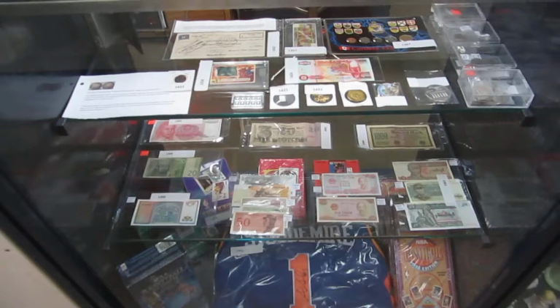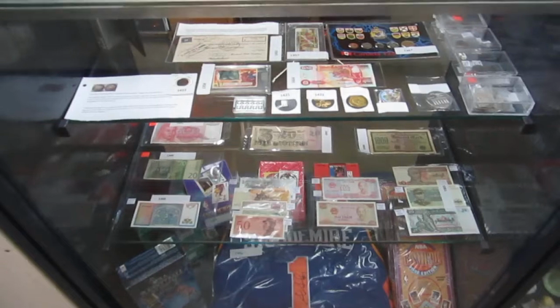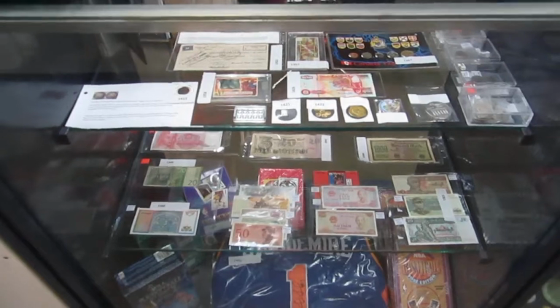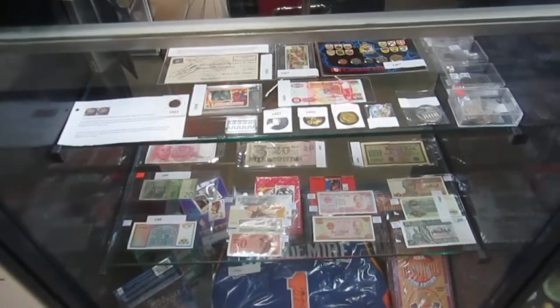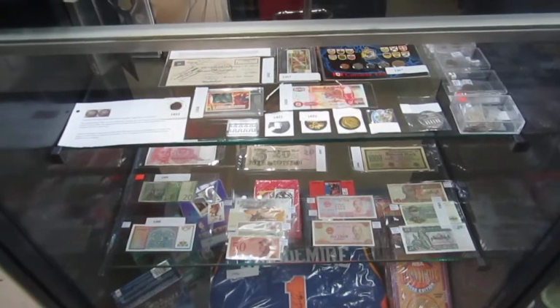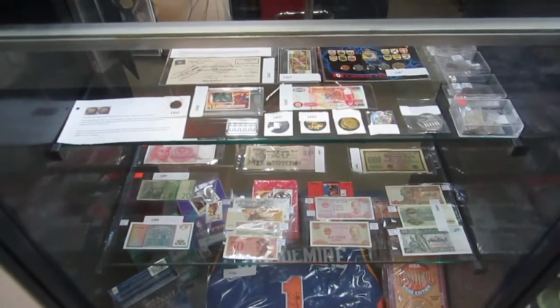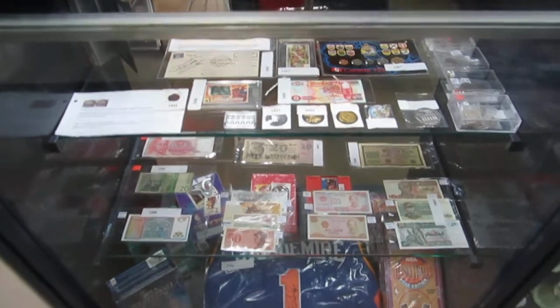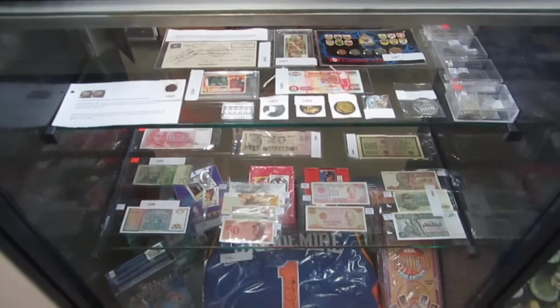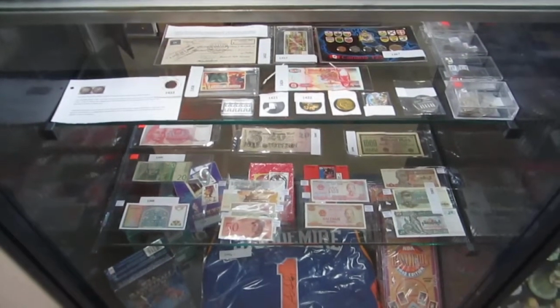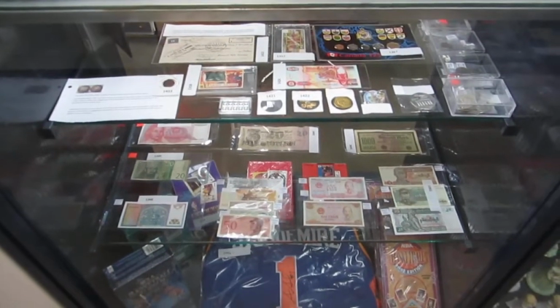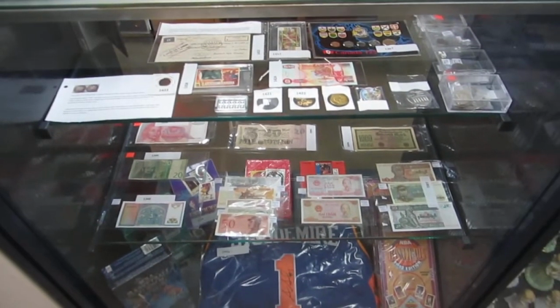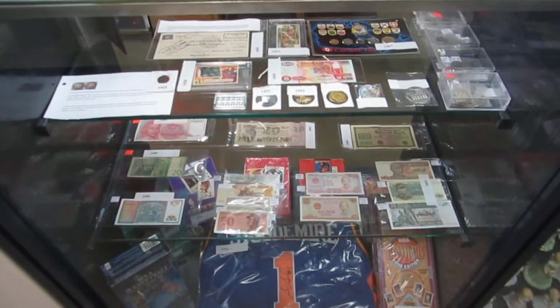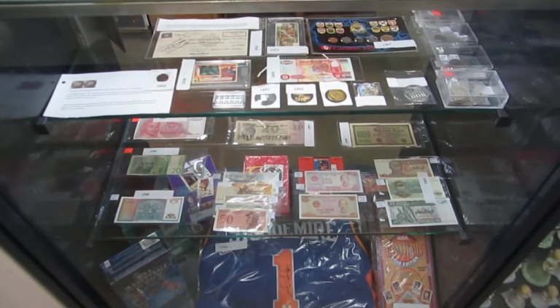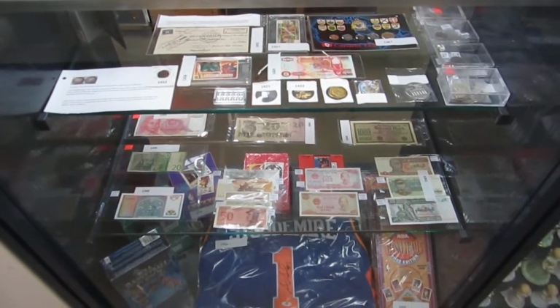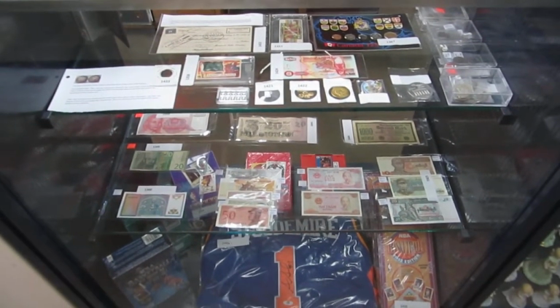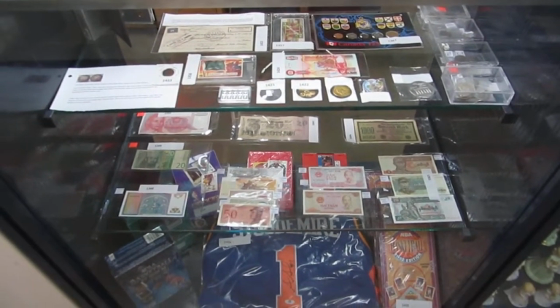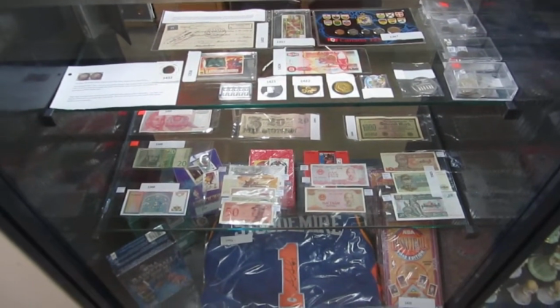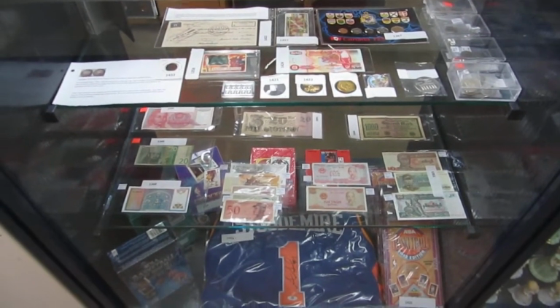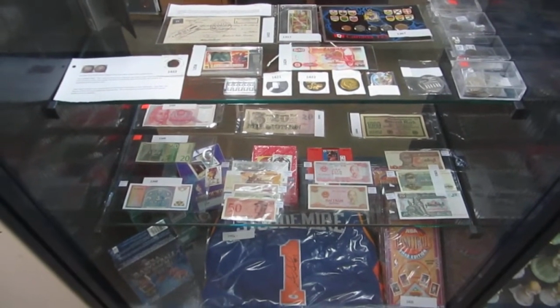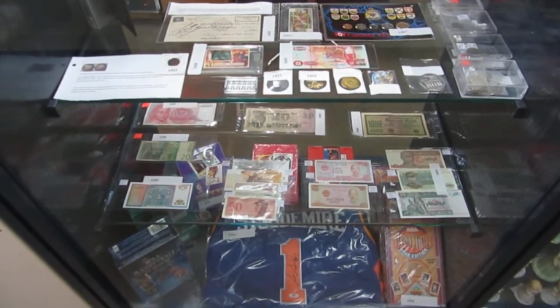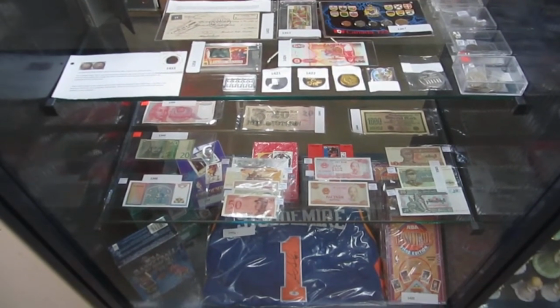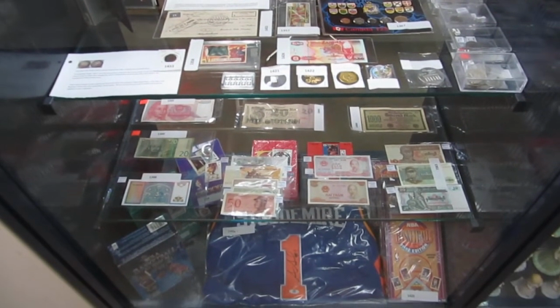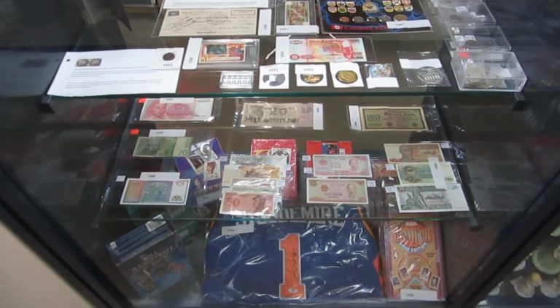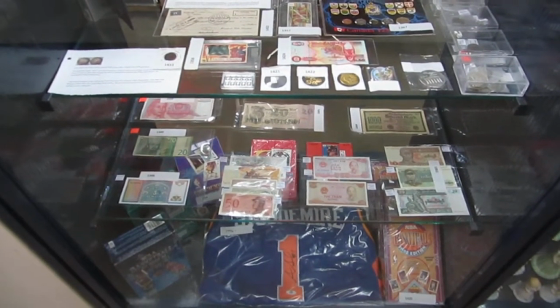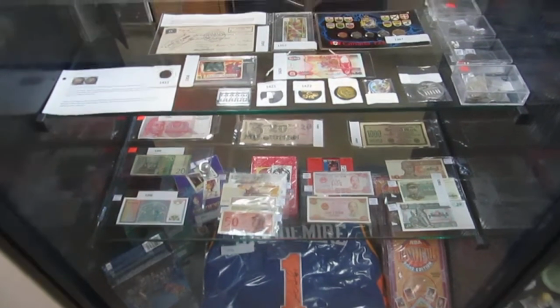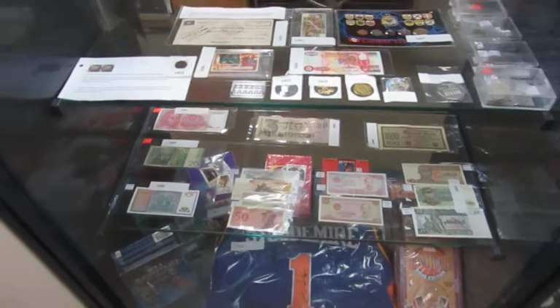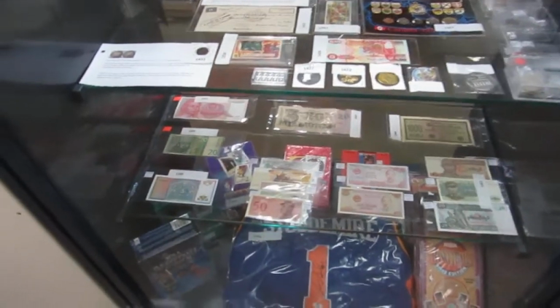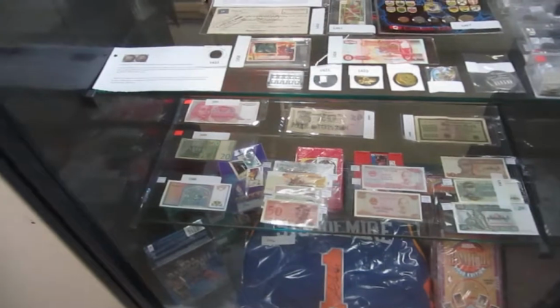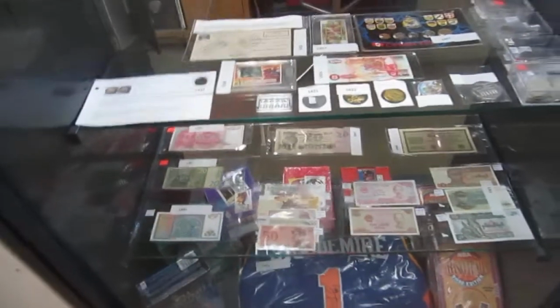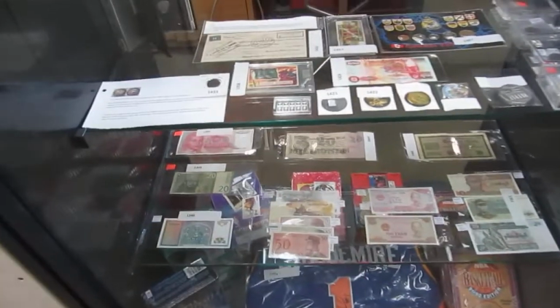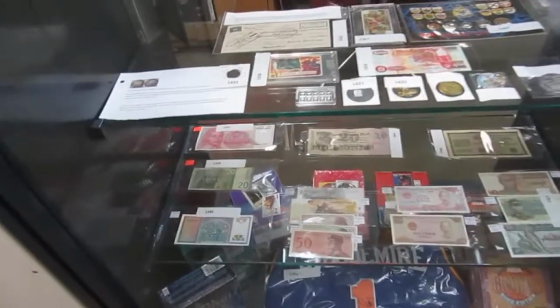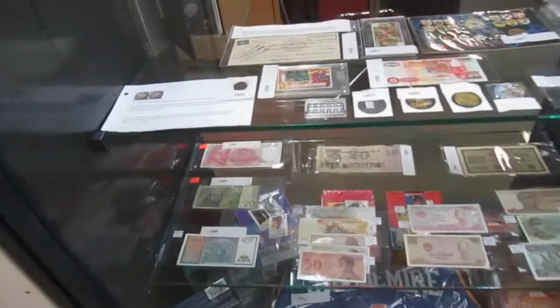Here we are for Buckaroo Auctions, March 20th video walkthrough. Let's get at it.